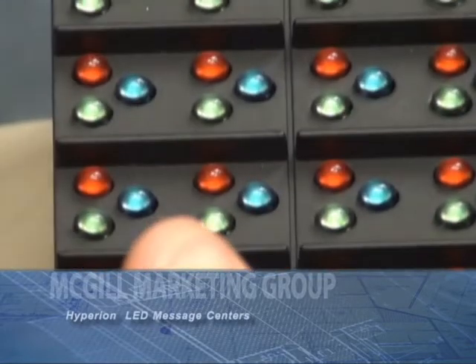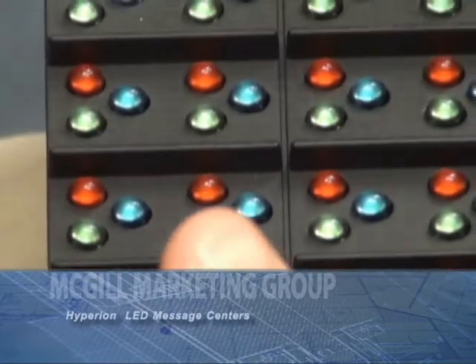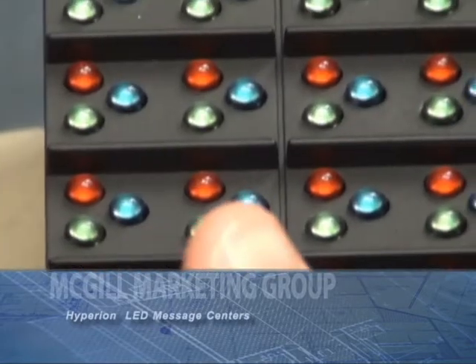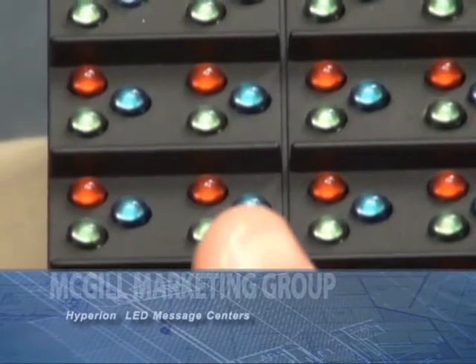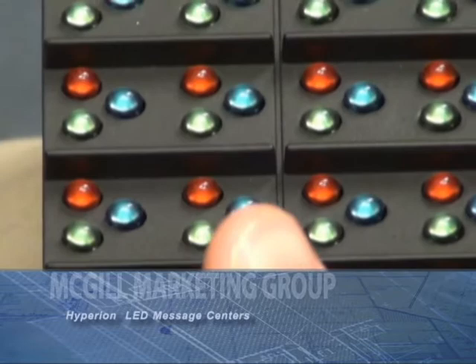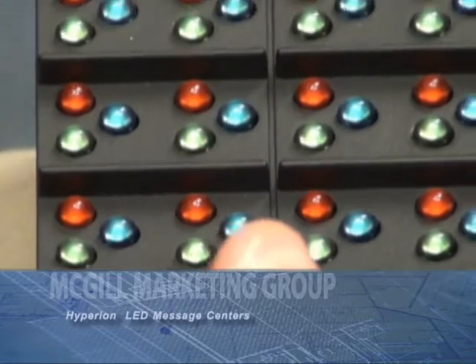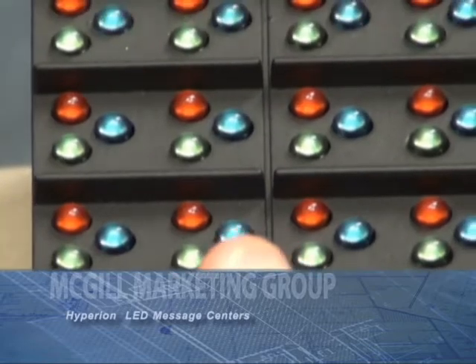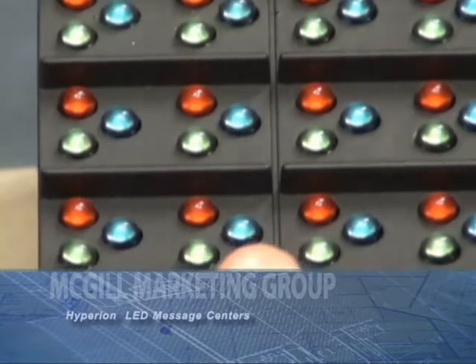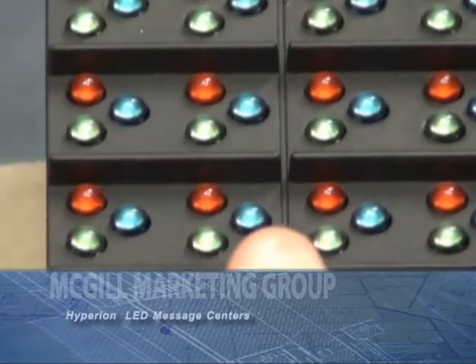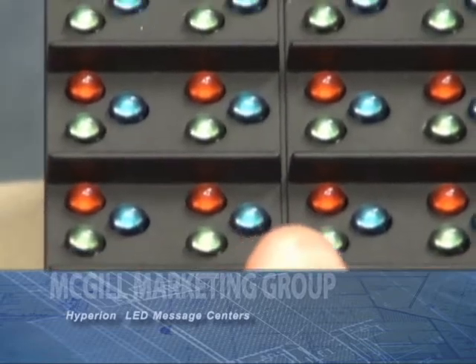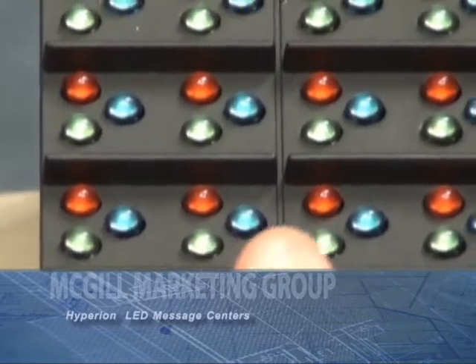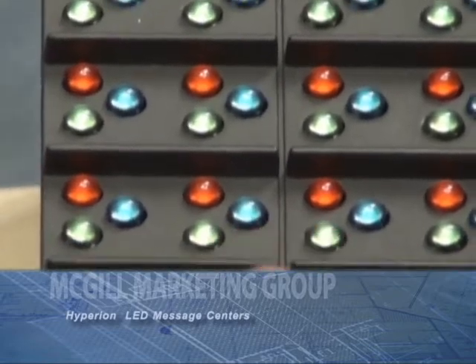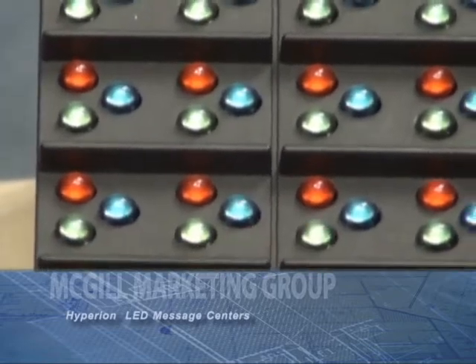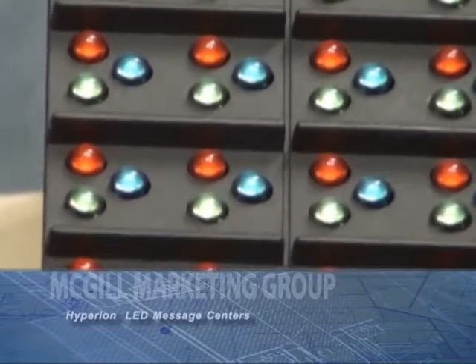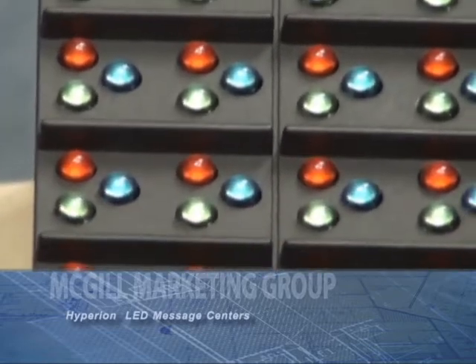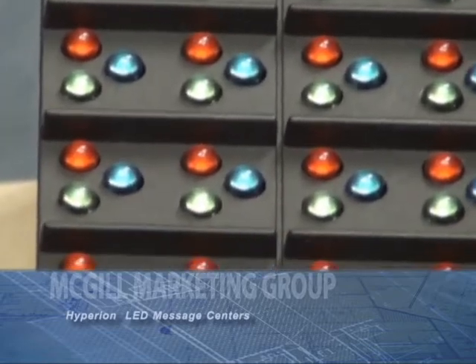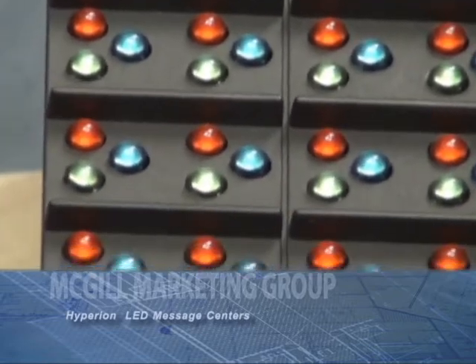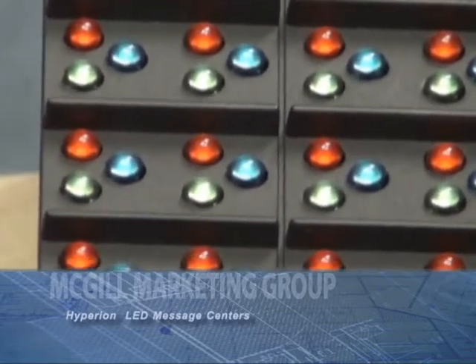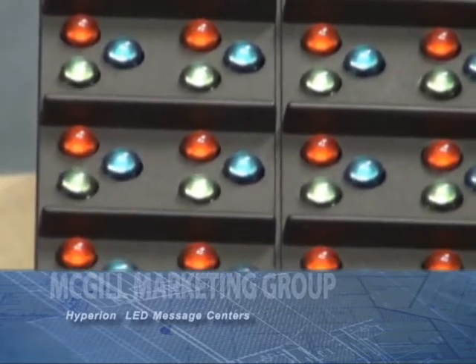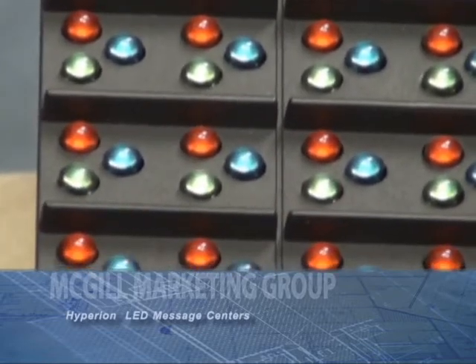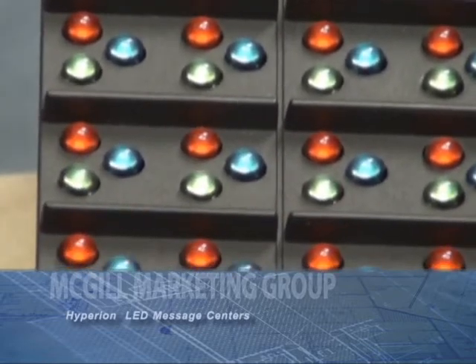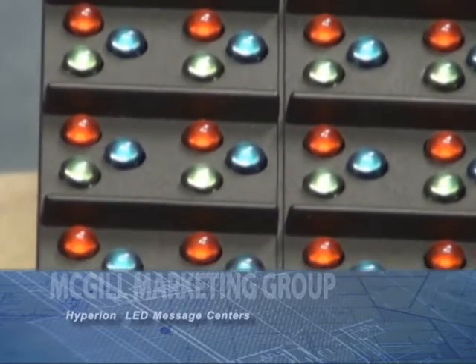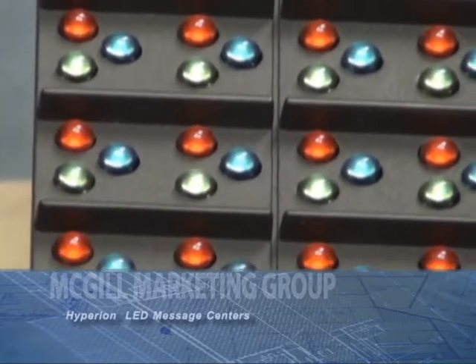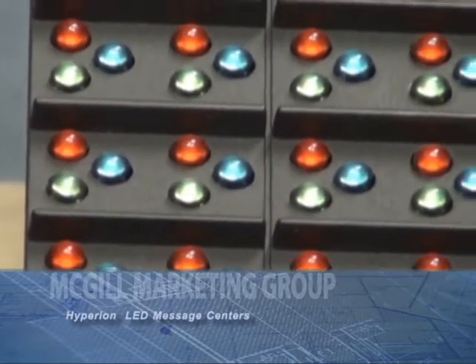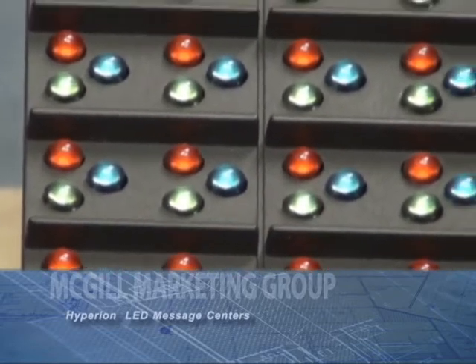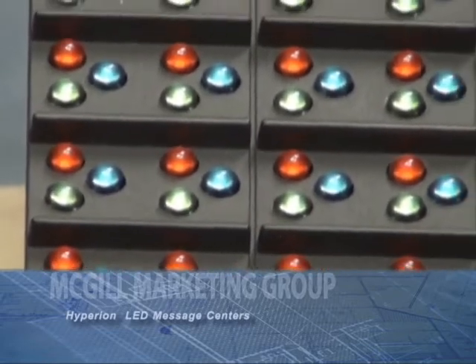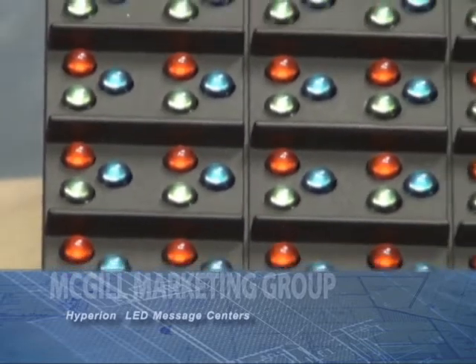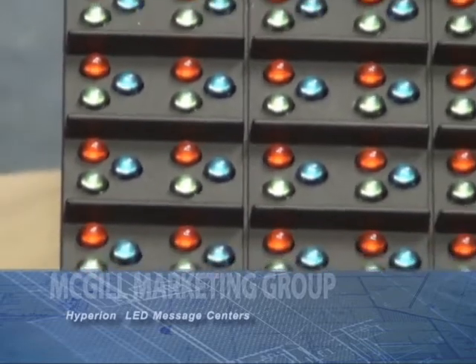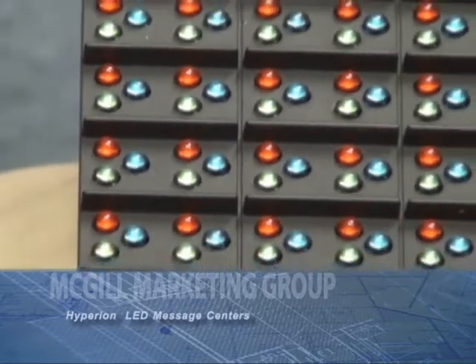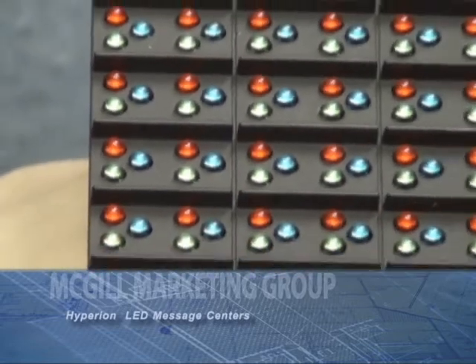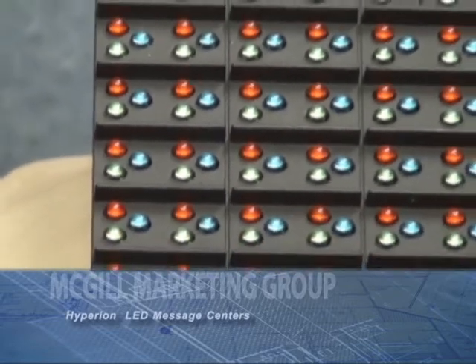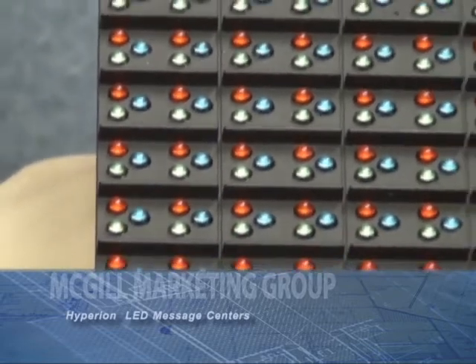Thank you for attending McGill Marketing Group's Hyperion Hardware demo. We hope to be hearing from you soon.